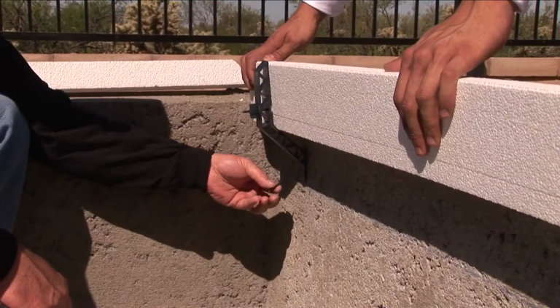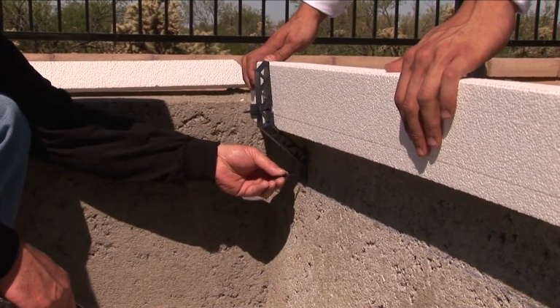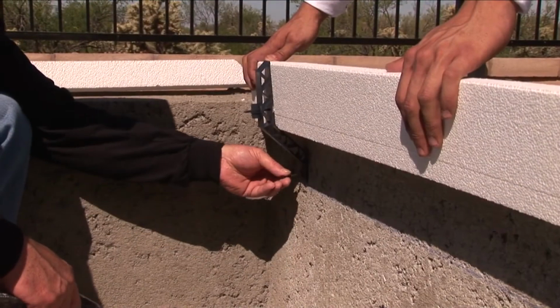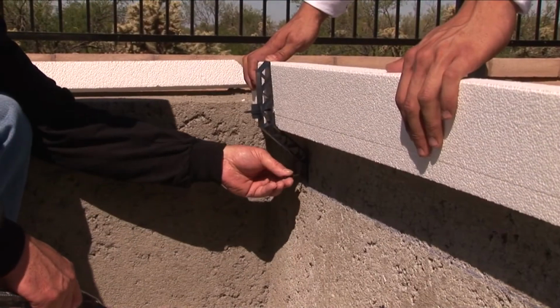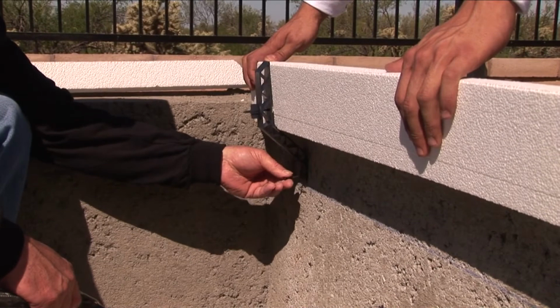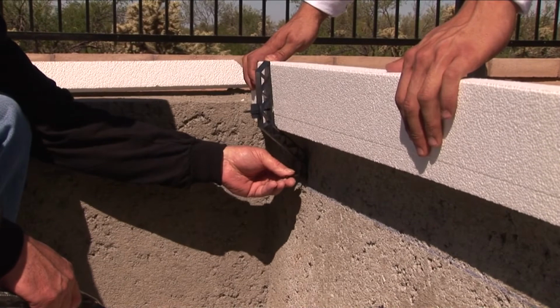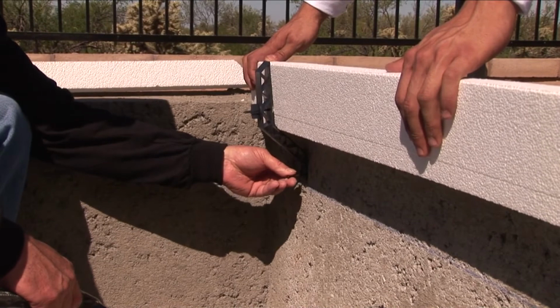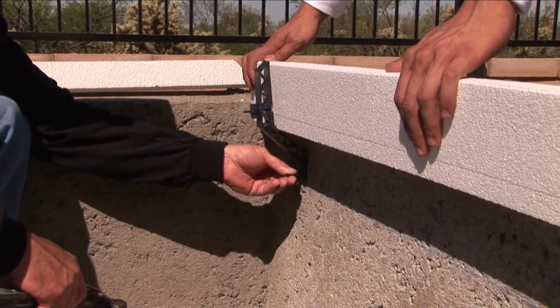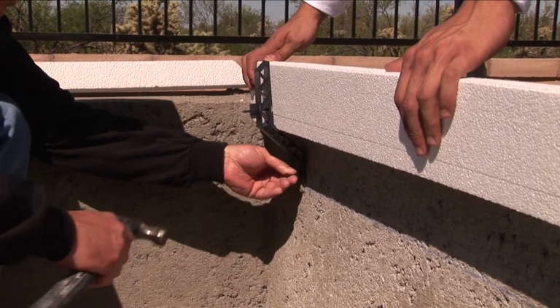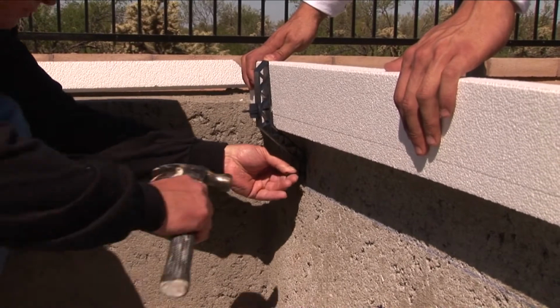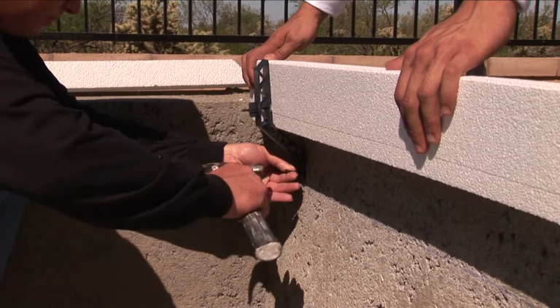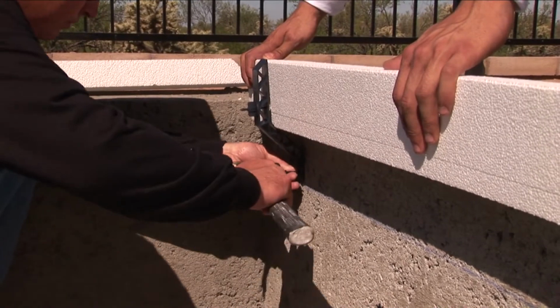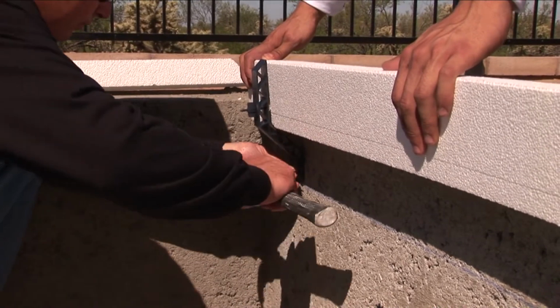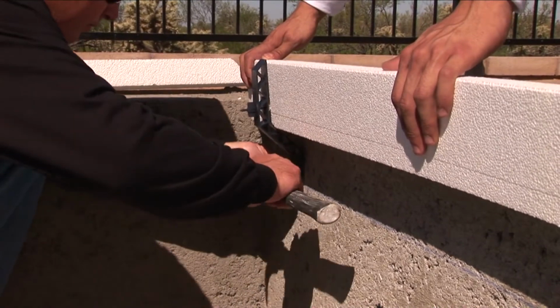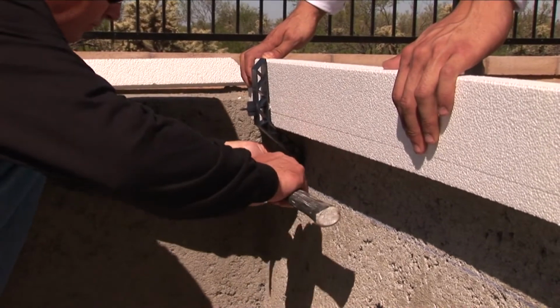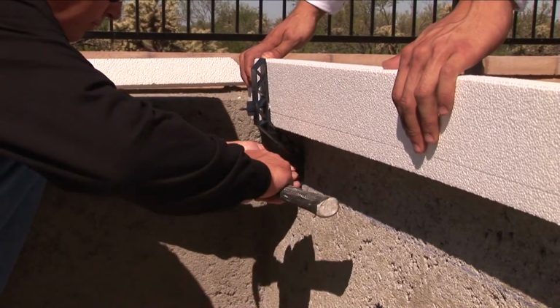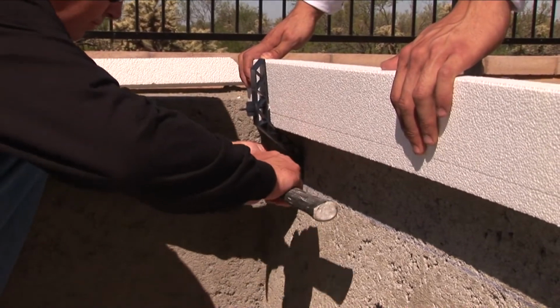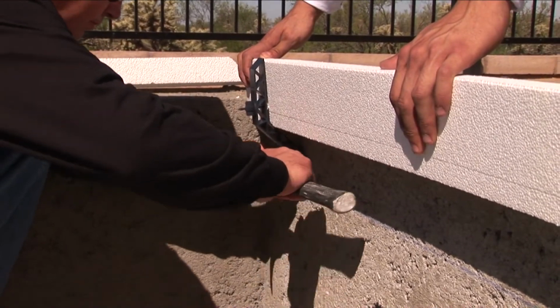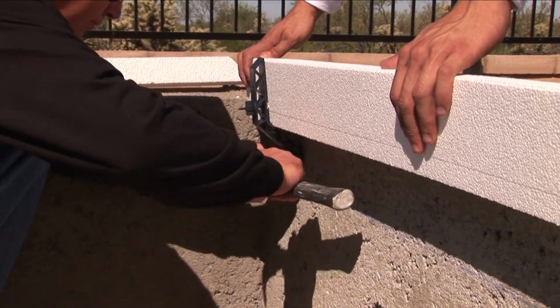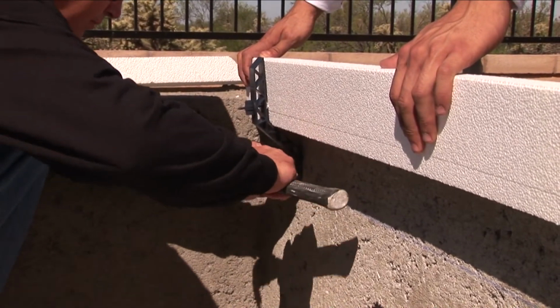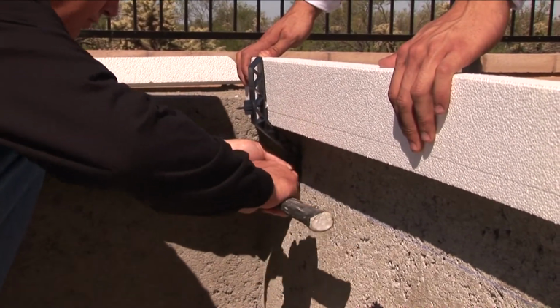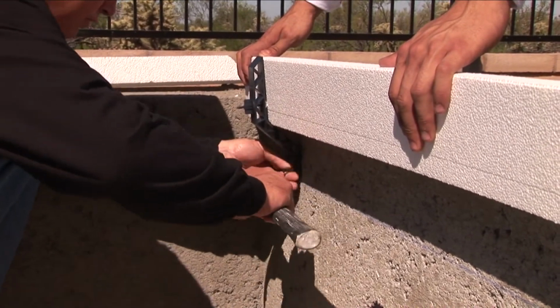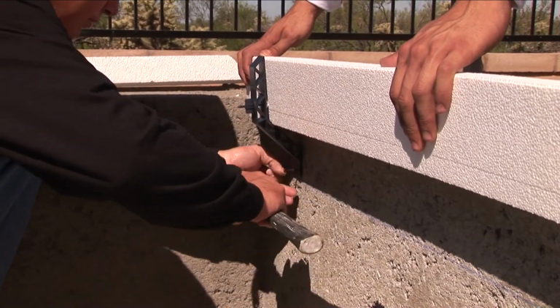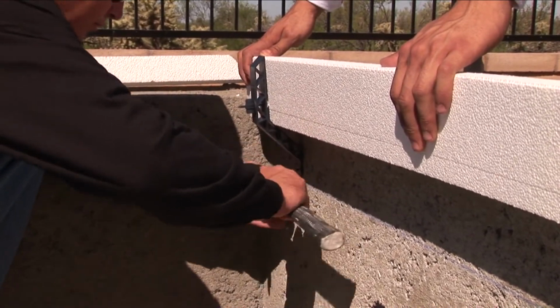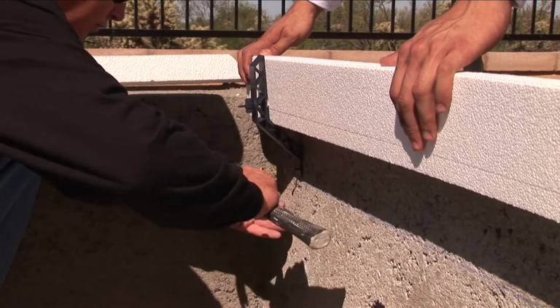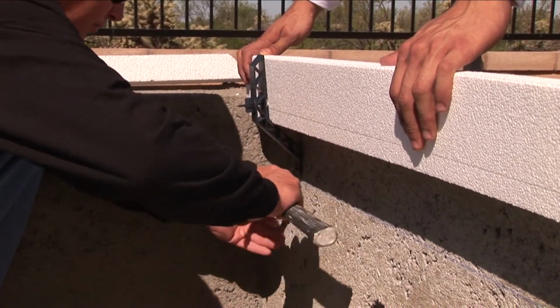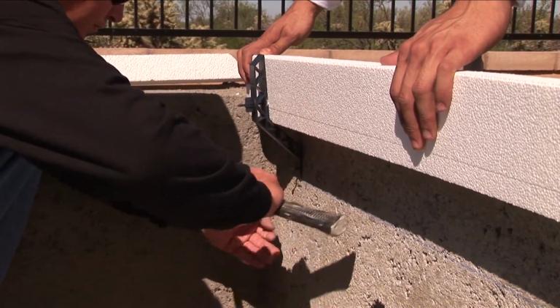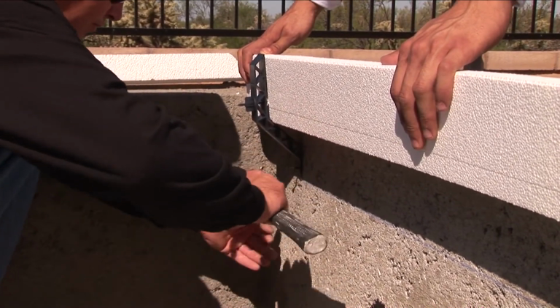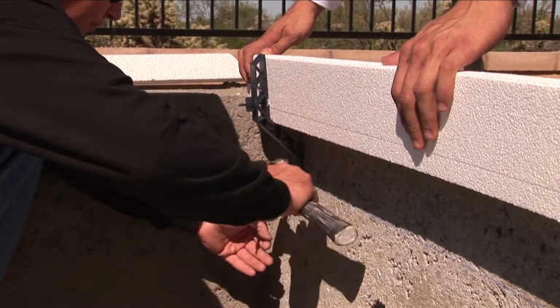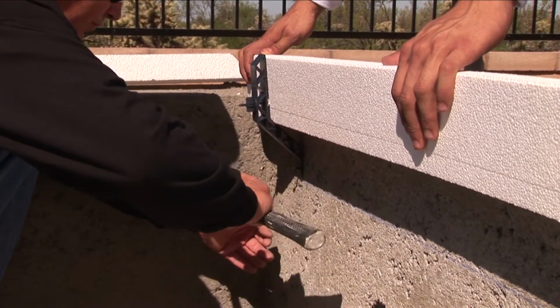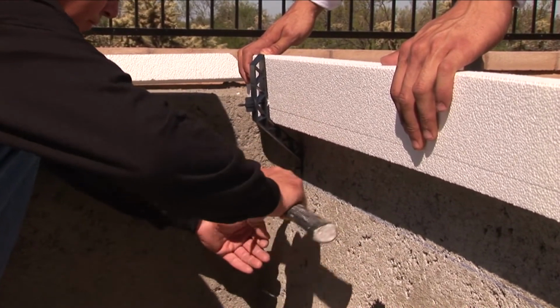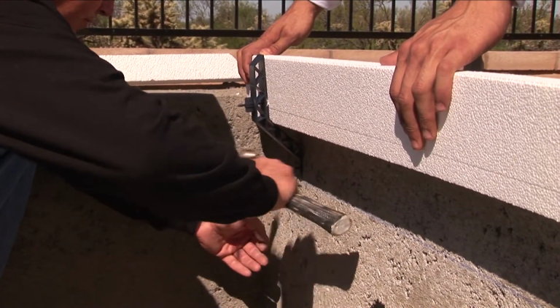Drive a concrete nail through the hole in the end of the leveled bracket, anchoring the bracket to the concrete.